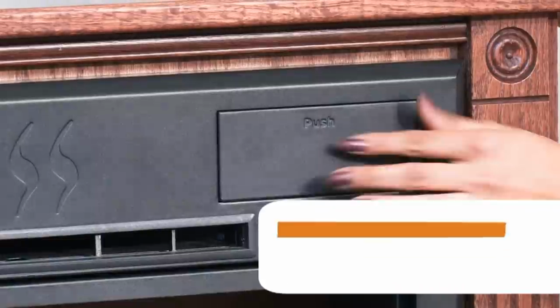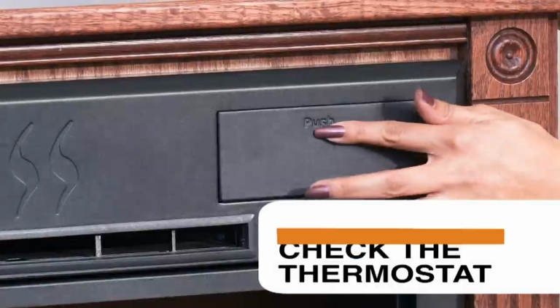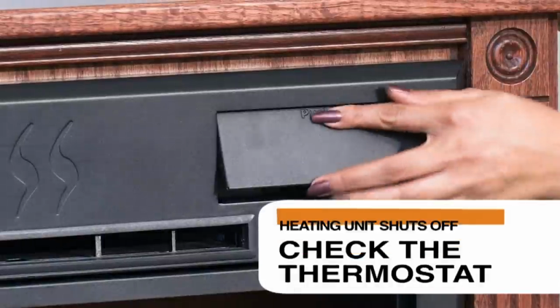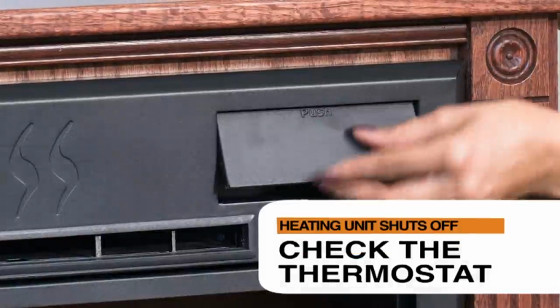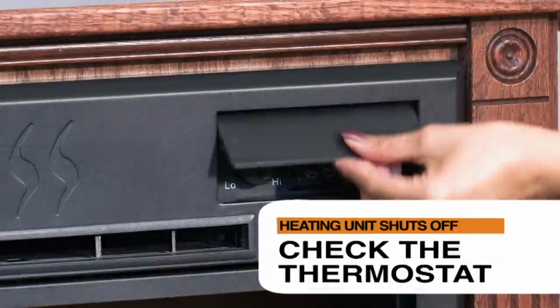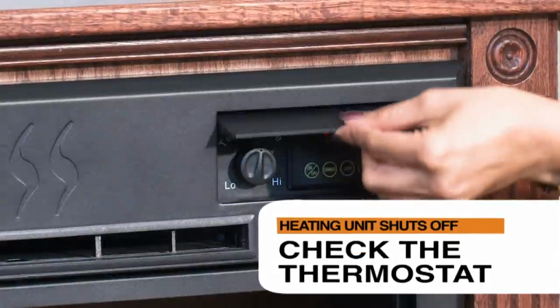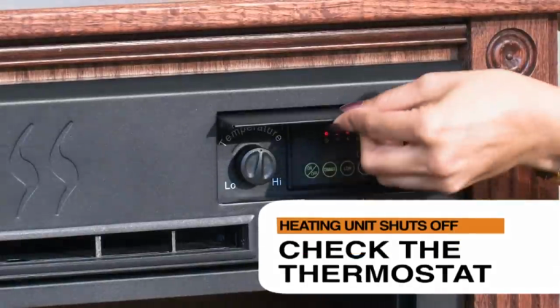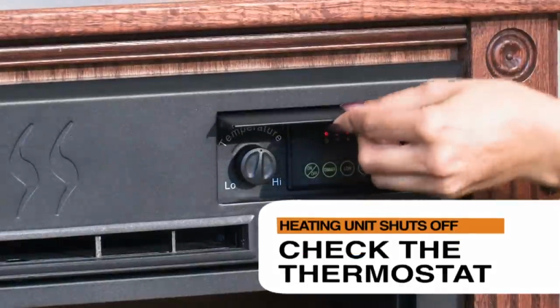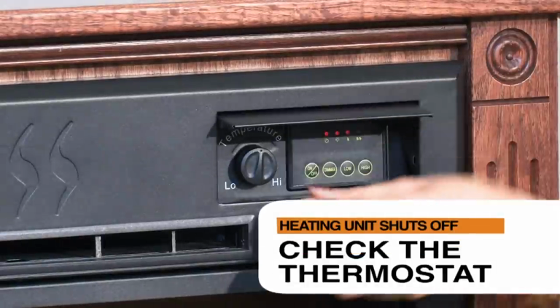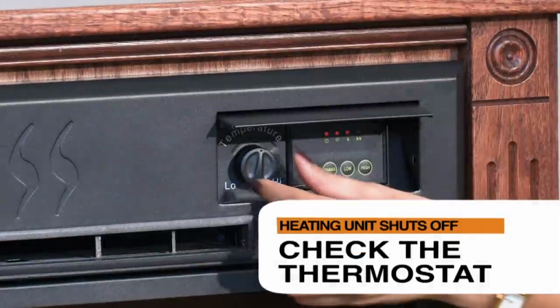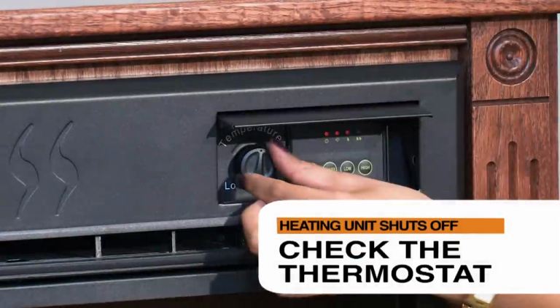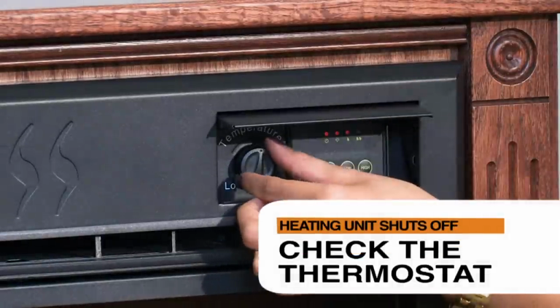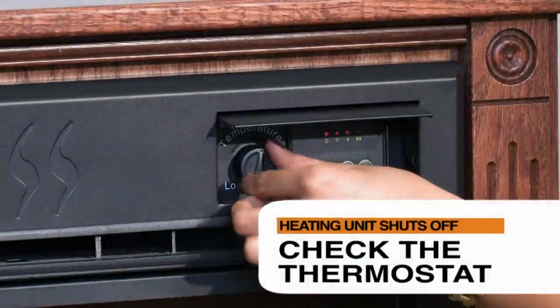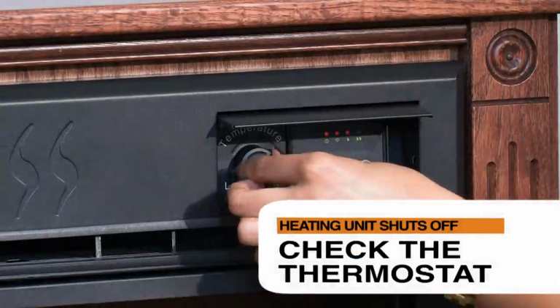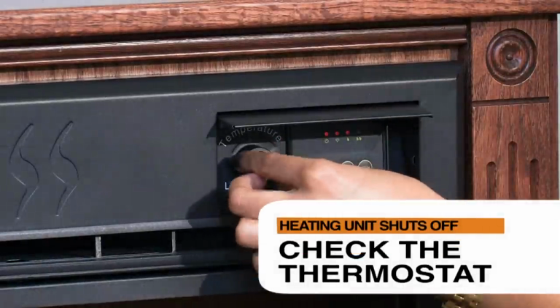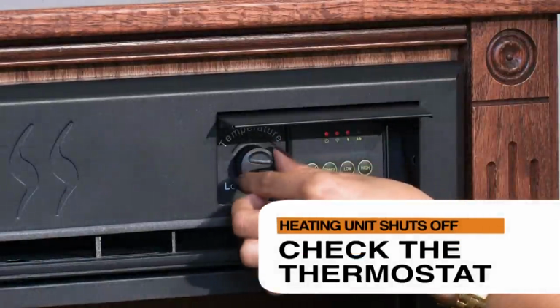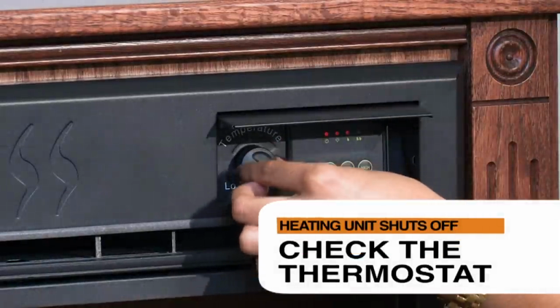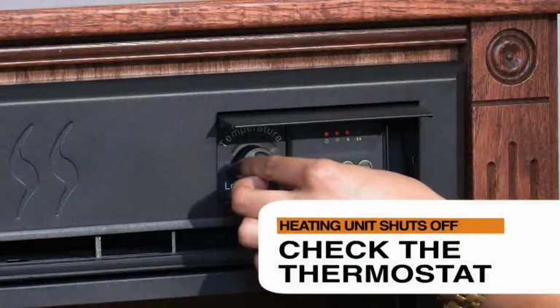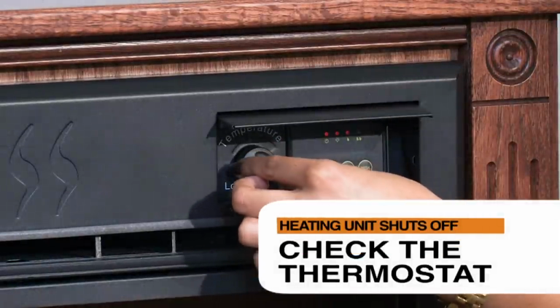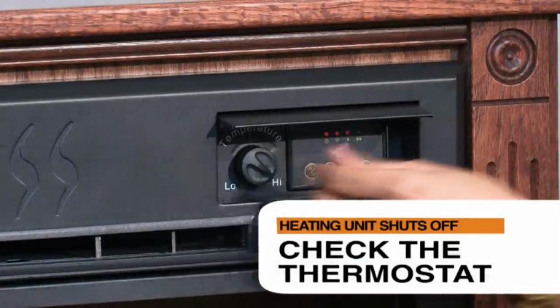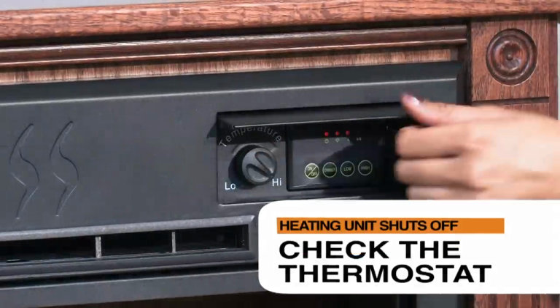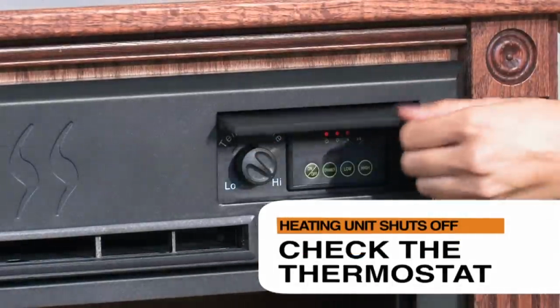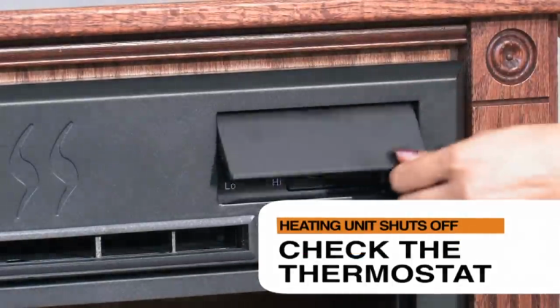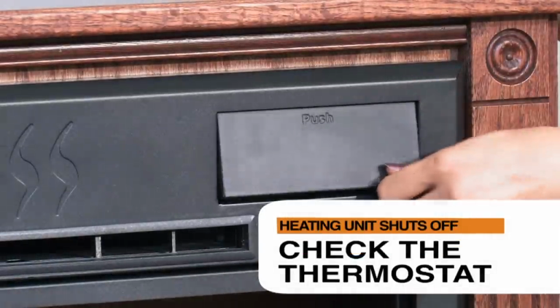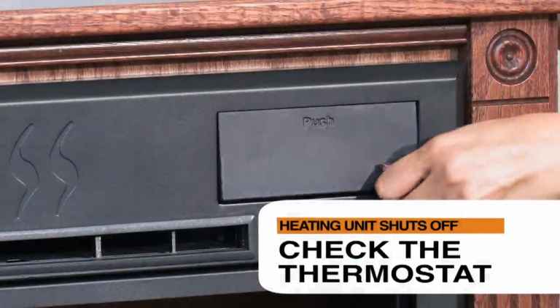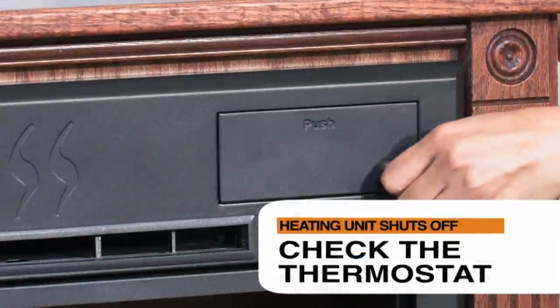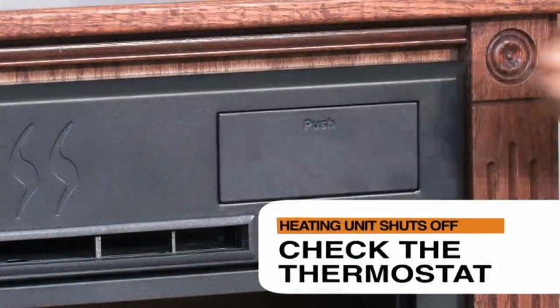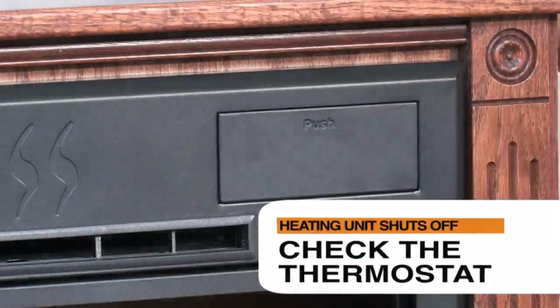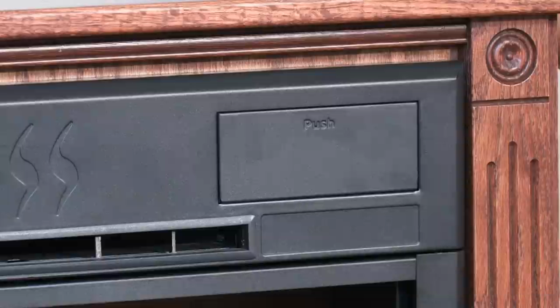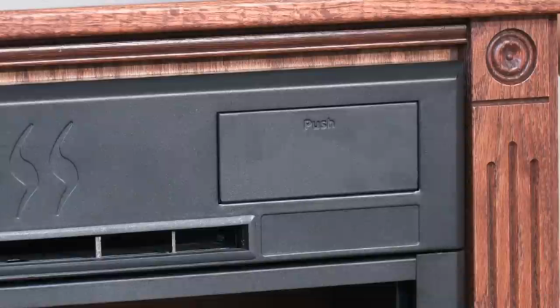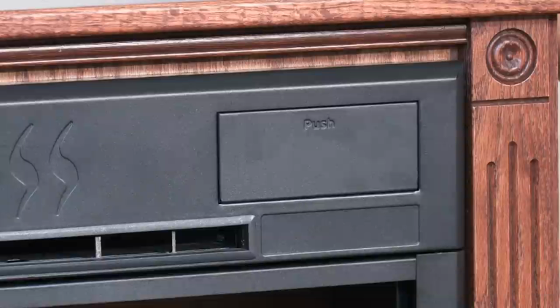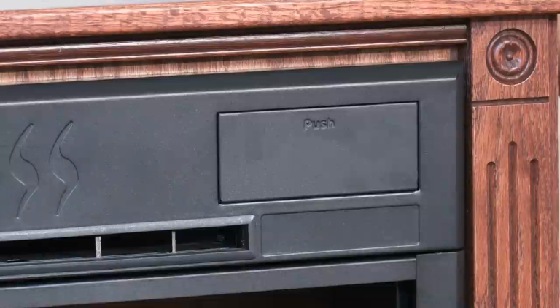Check the thermostat to make sure it is turned all the way to the right, turn clockwise. Make sure that the unit is not located near a heat source.